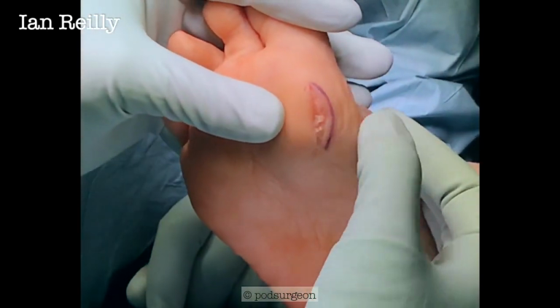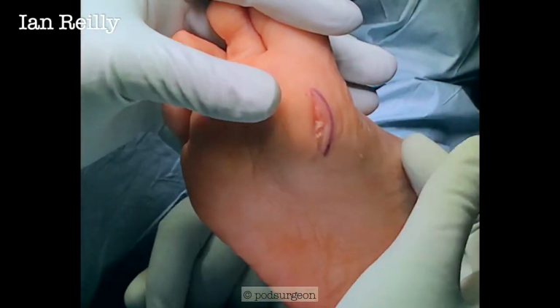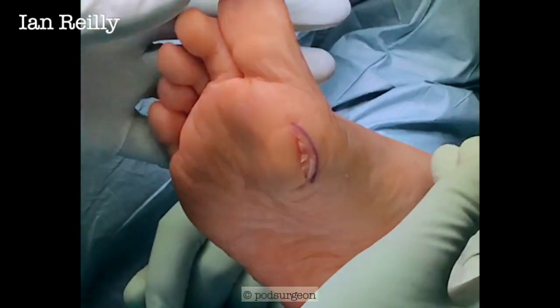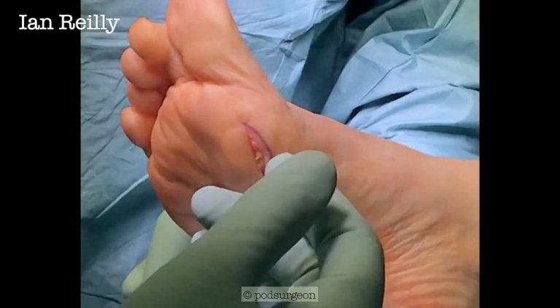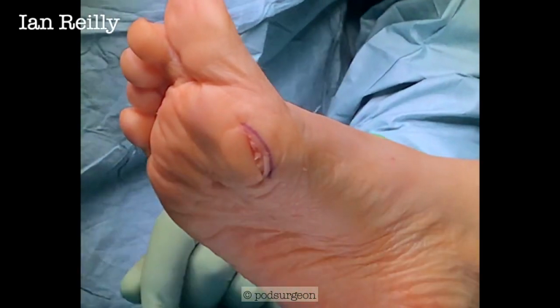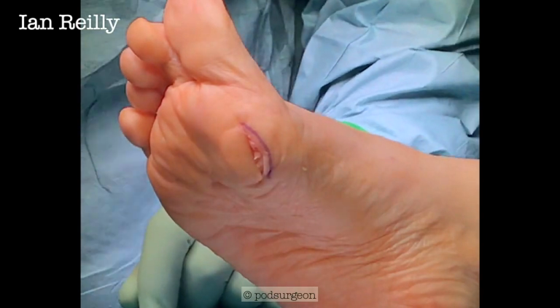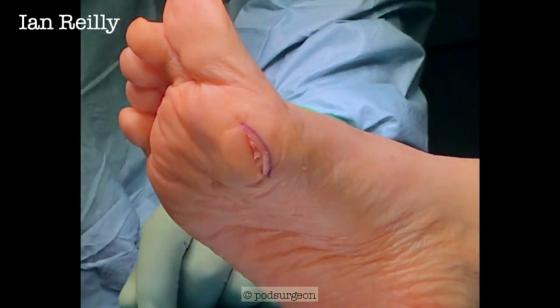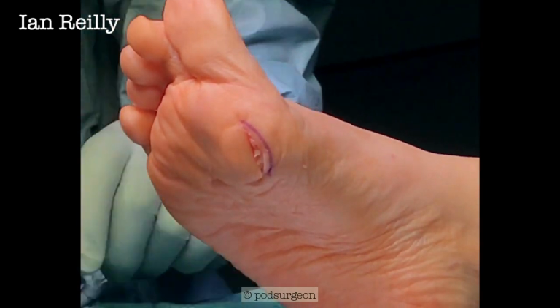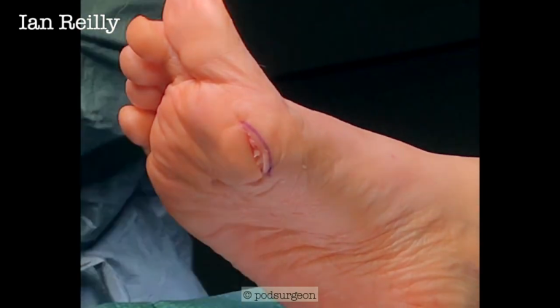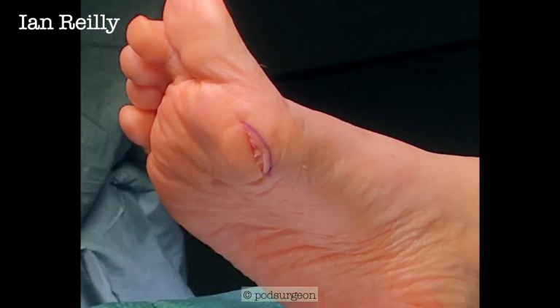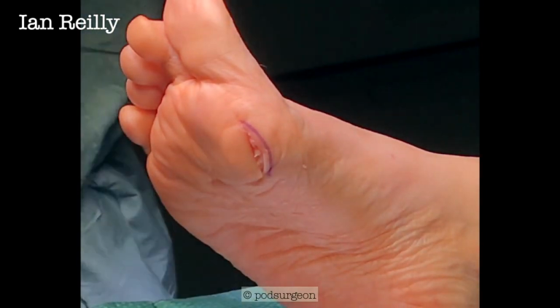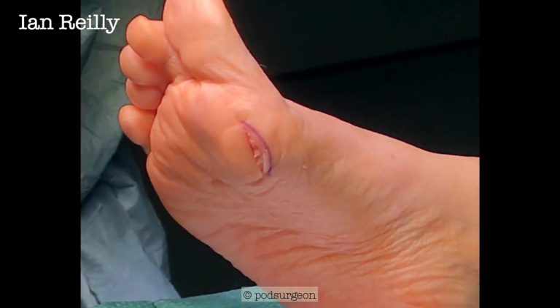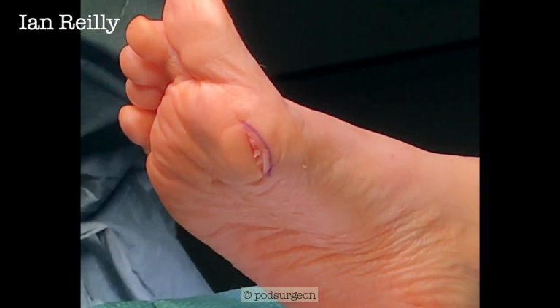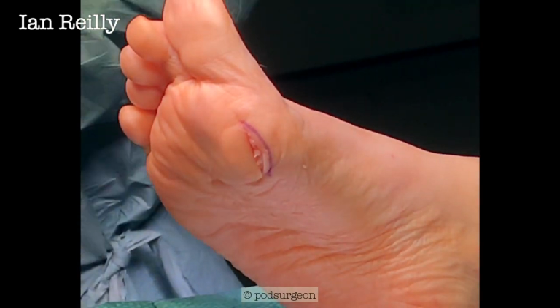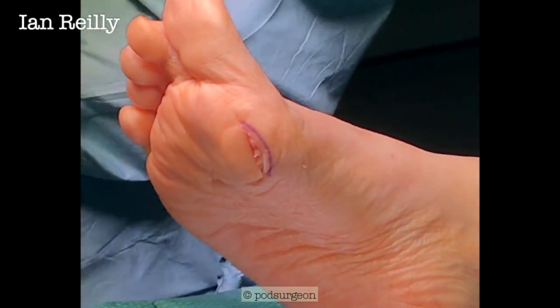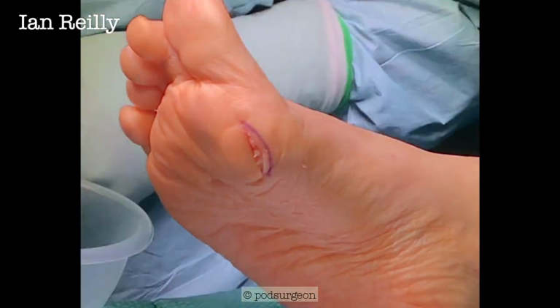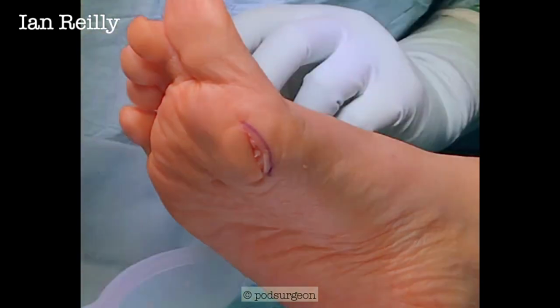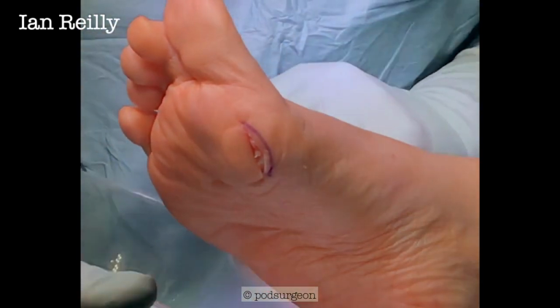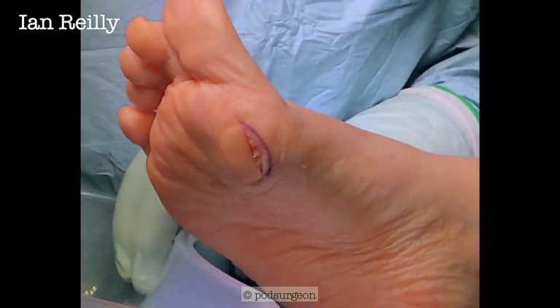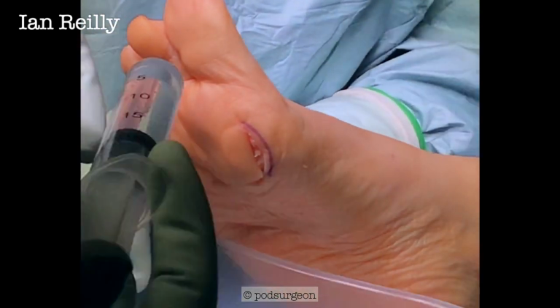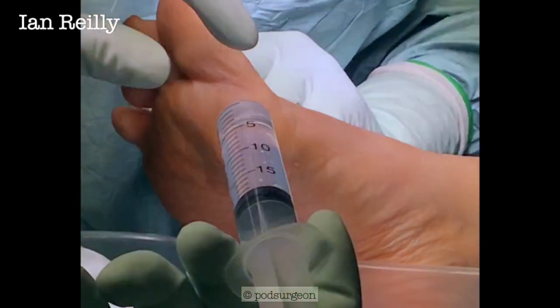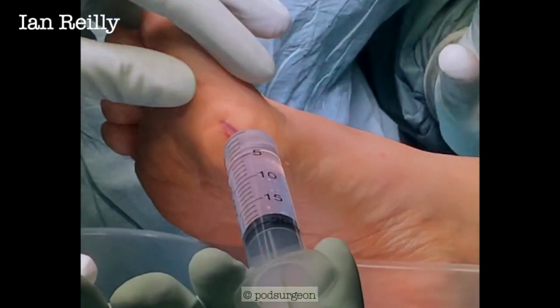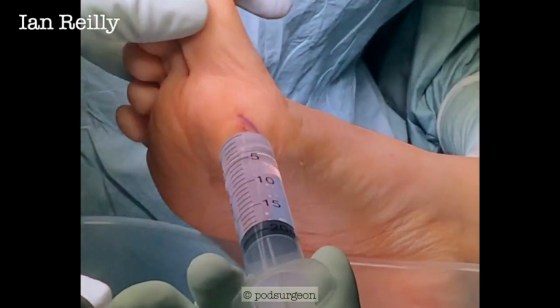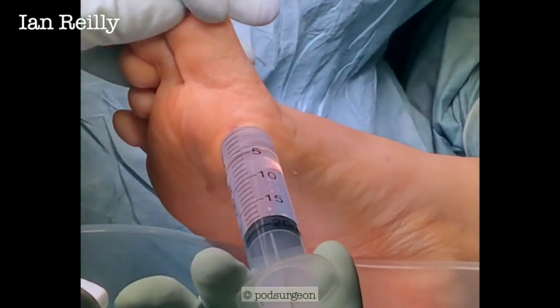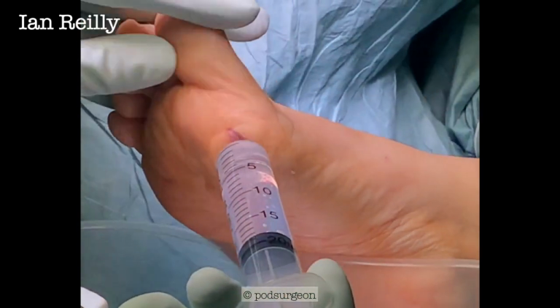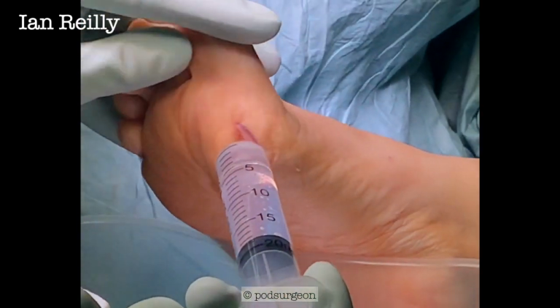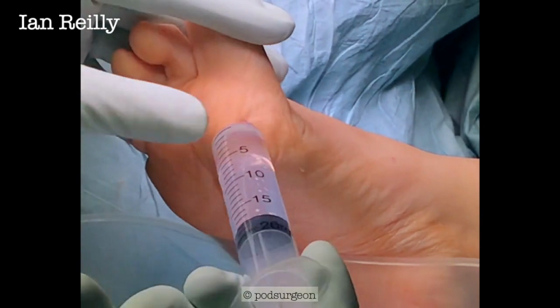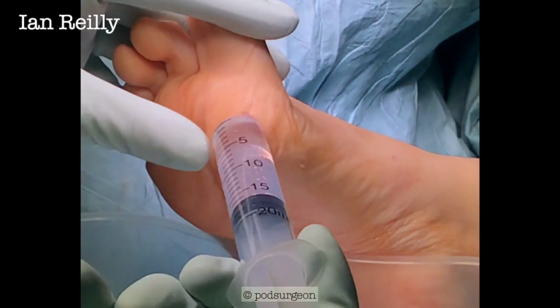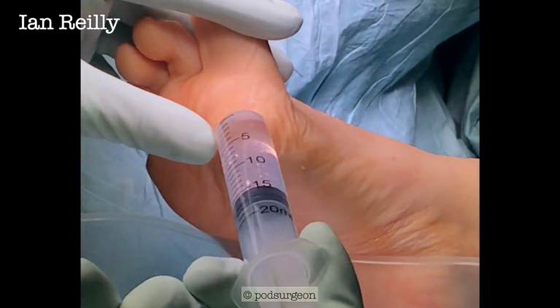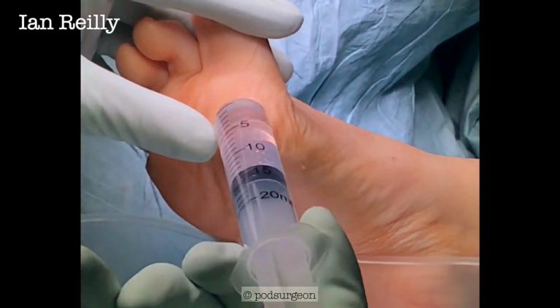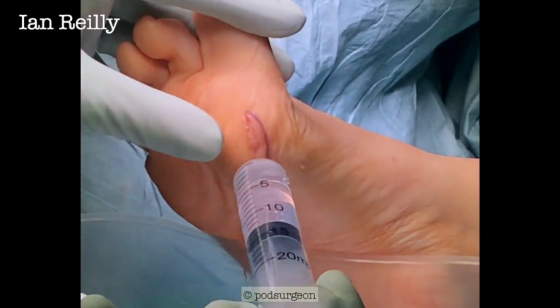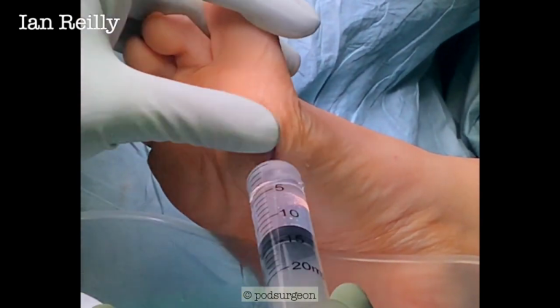OK, we're going to go here again — straight to skin. And I'm going to call for skin closure now. Thank you, sister.